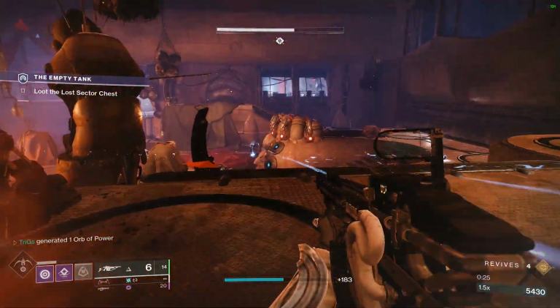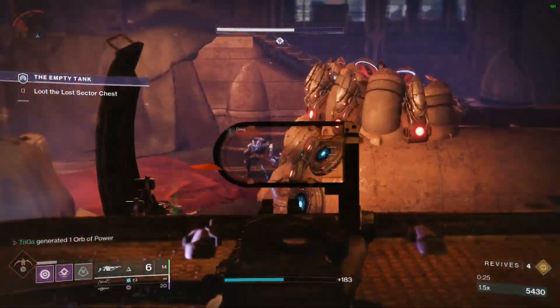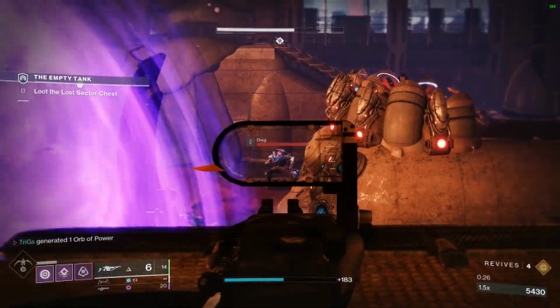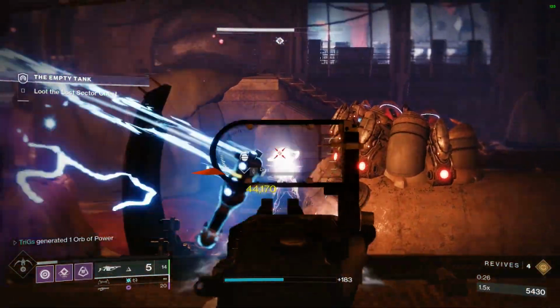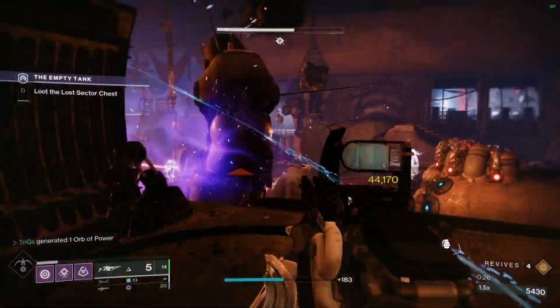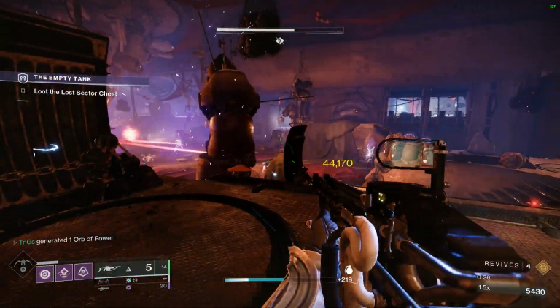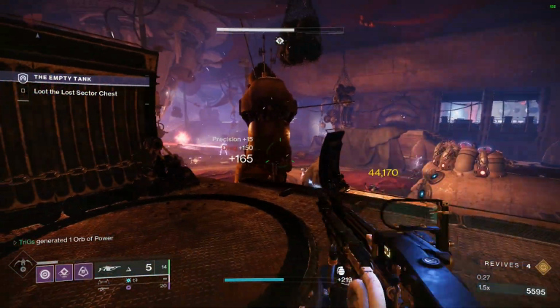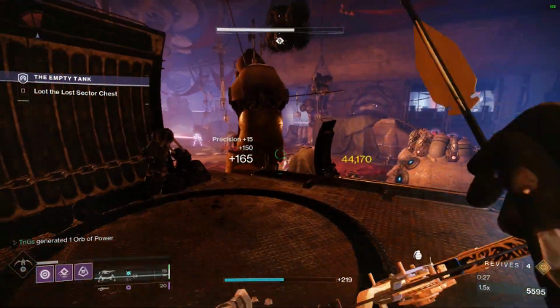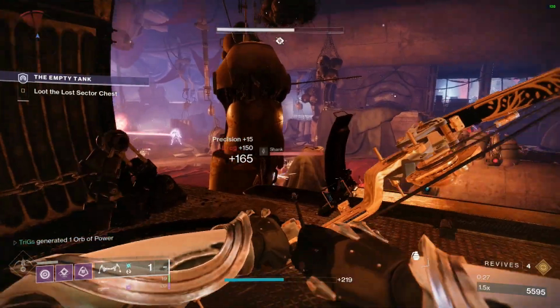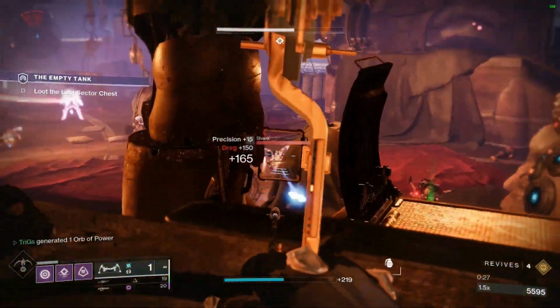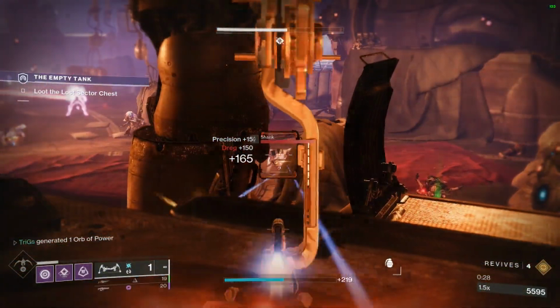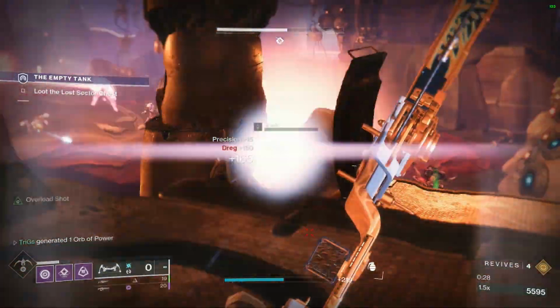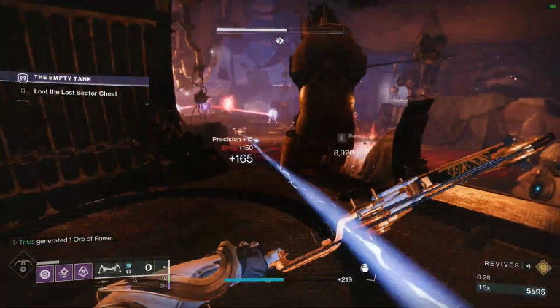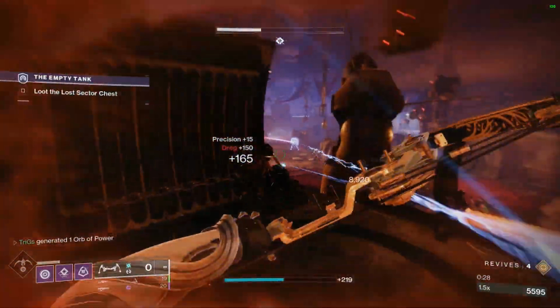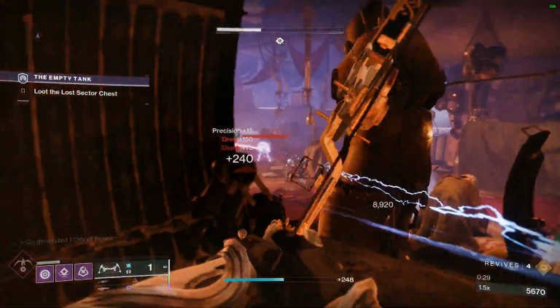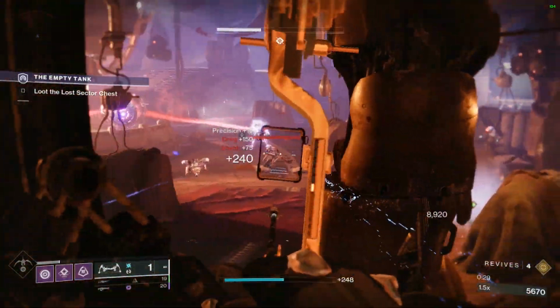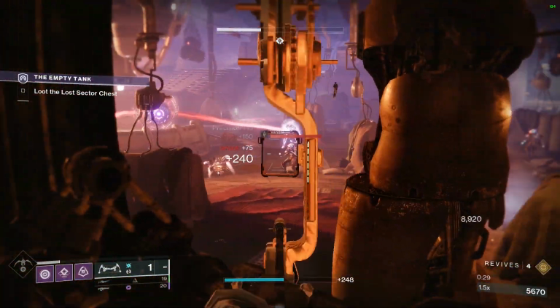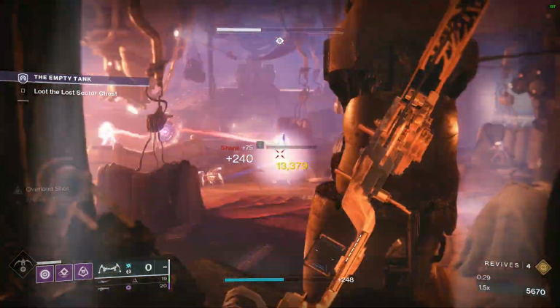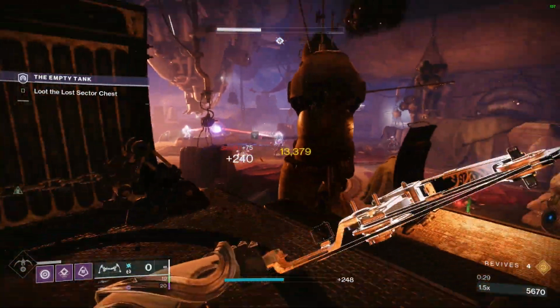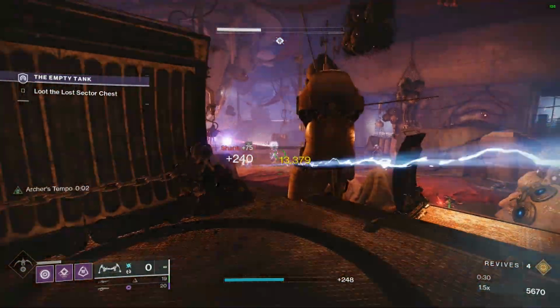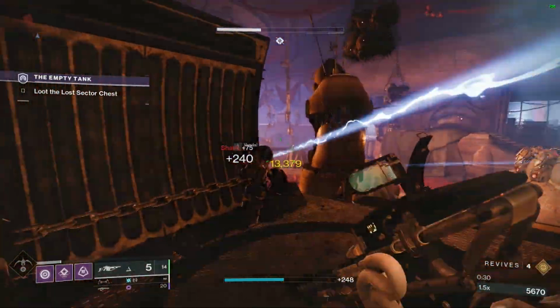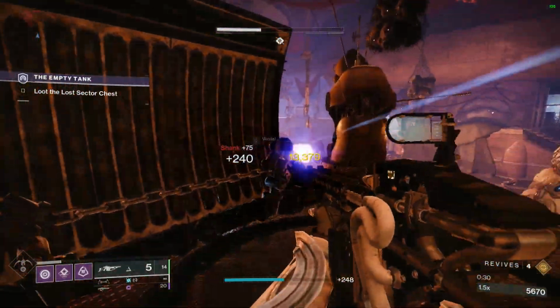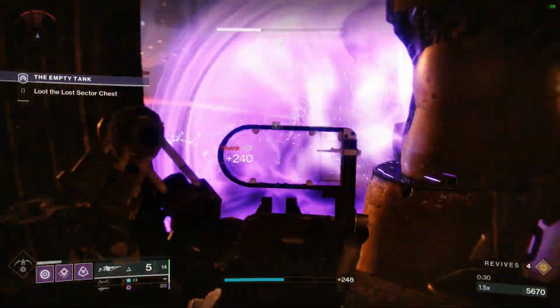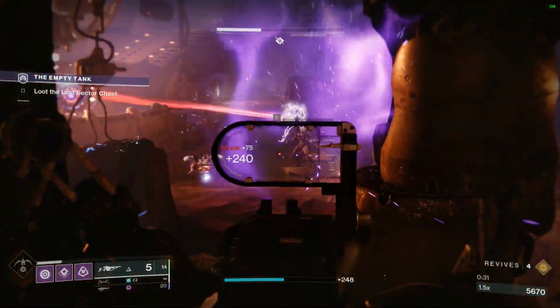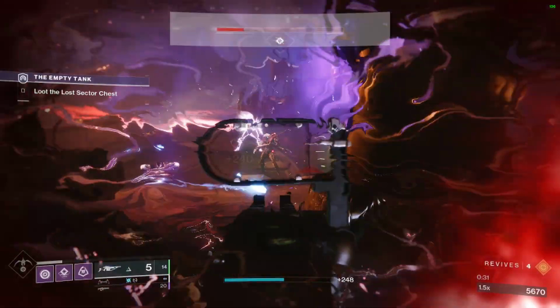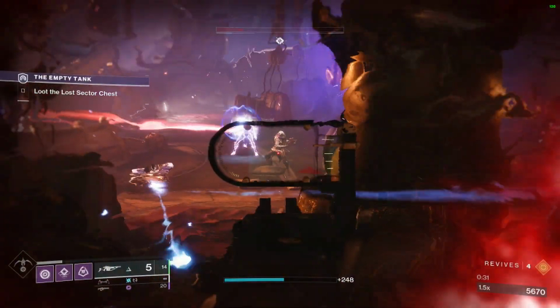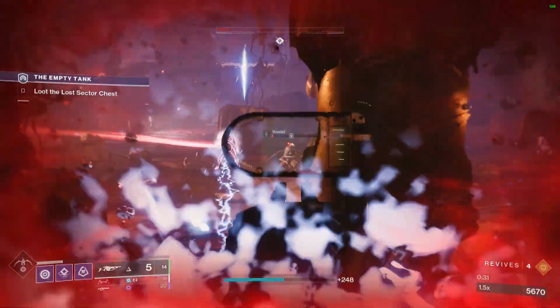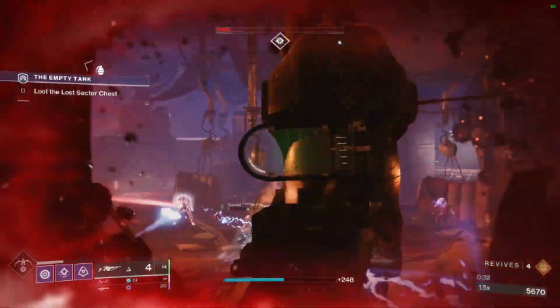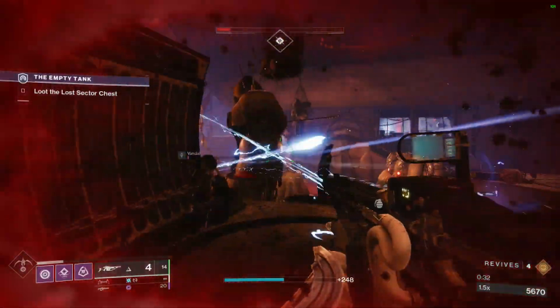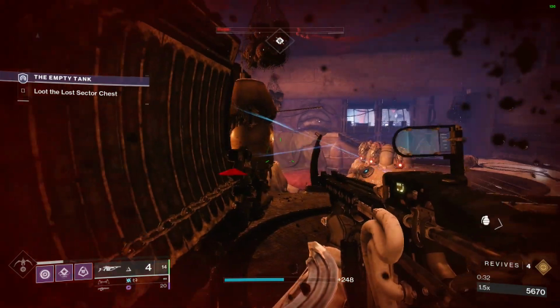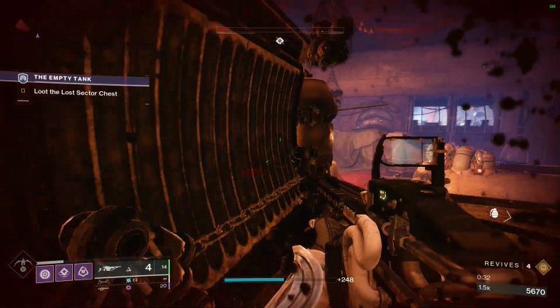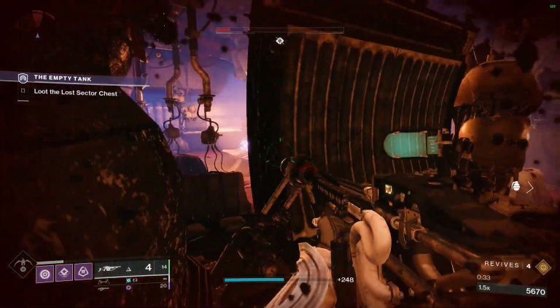Now to get the Catalyst, this drops after completing Playlist activities. So completing Strikes, Nightfalls, Gambit, and Crucible all have the chance to drop this Catalyst.